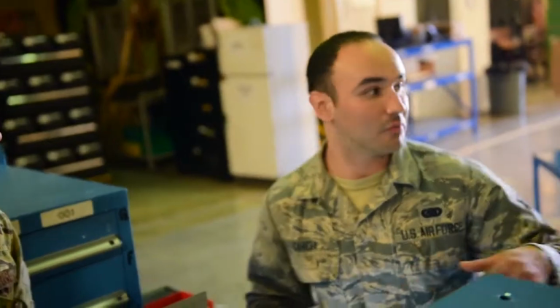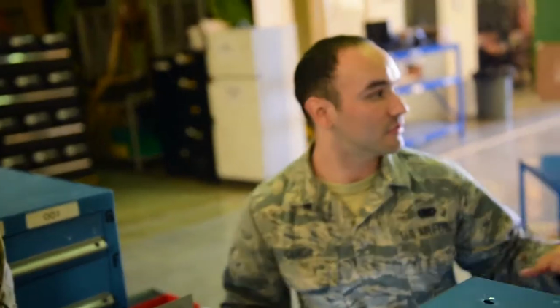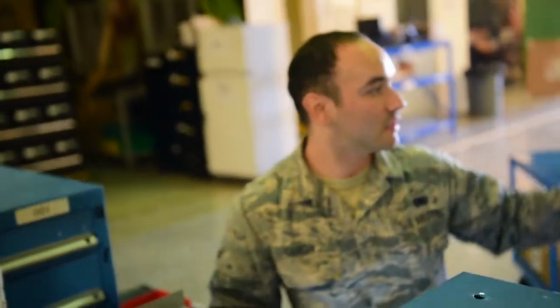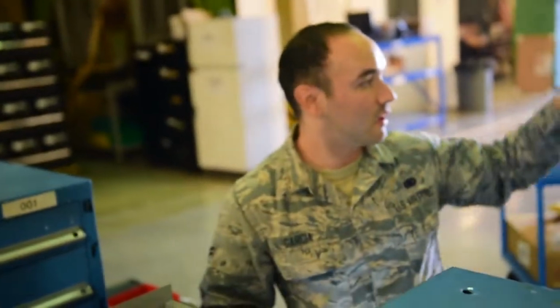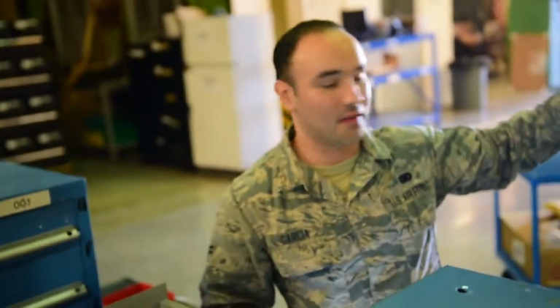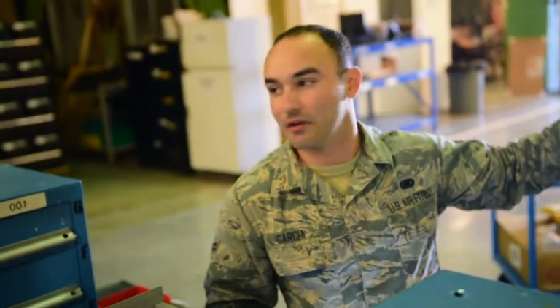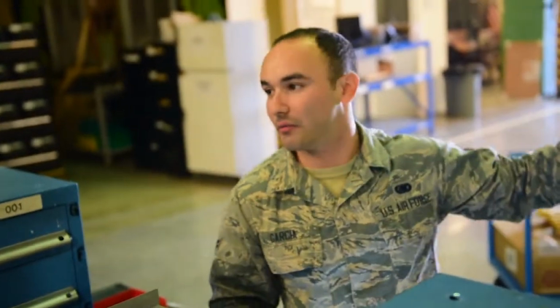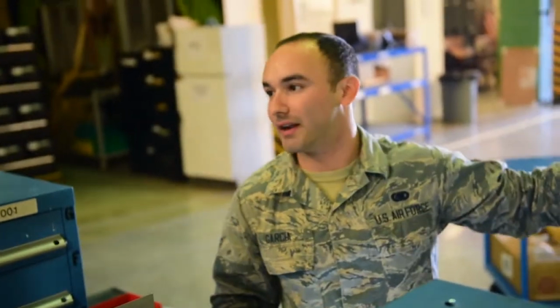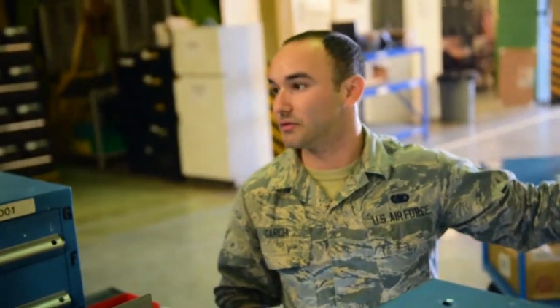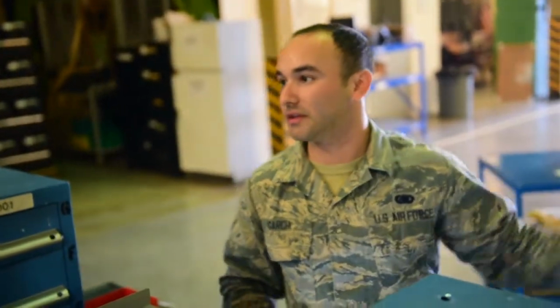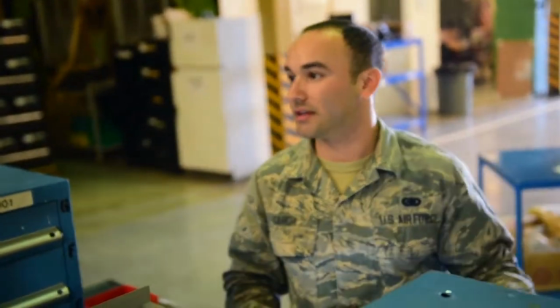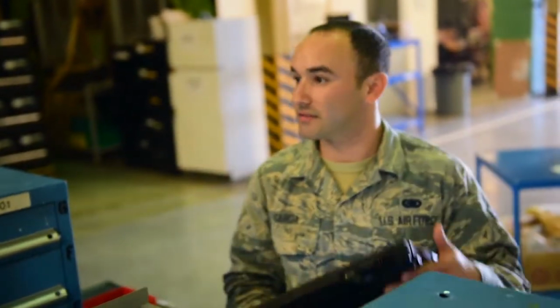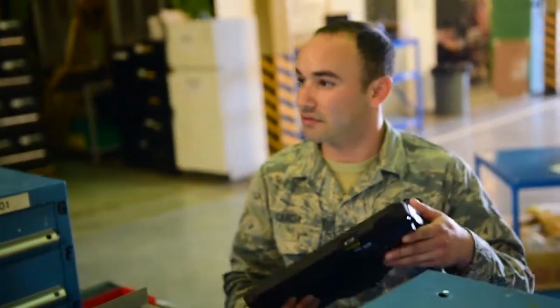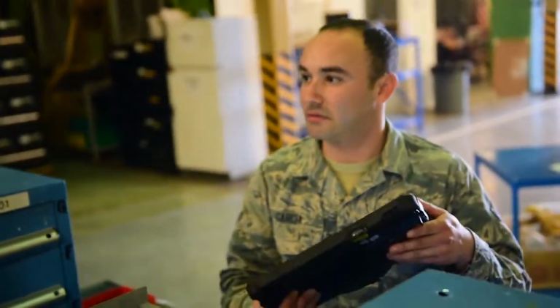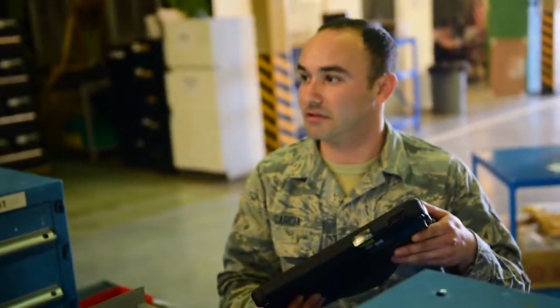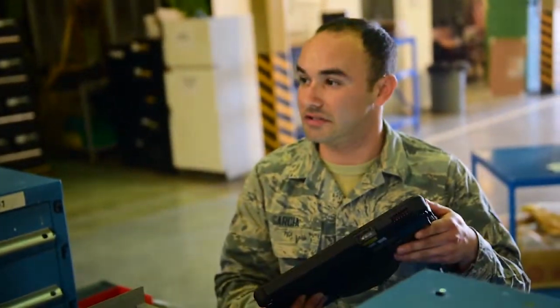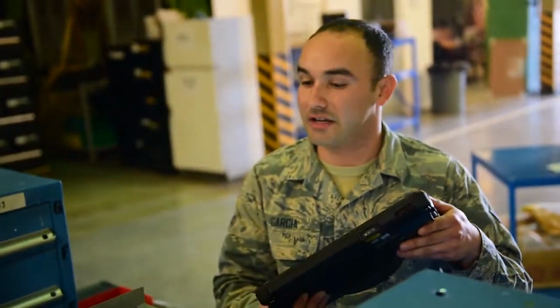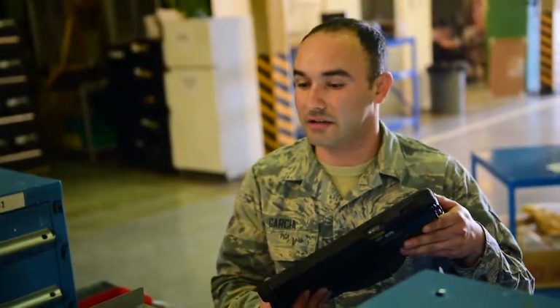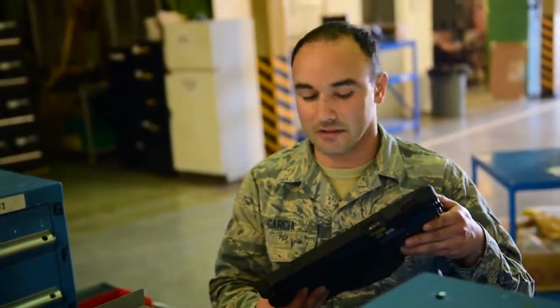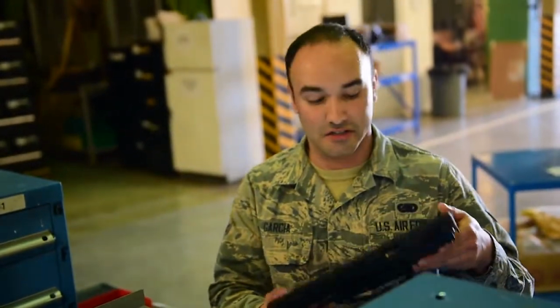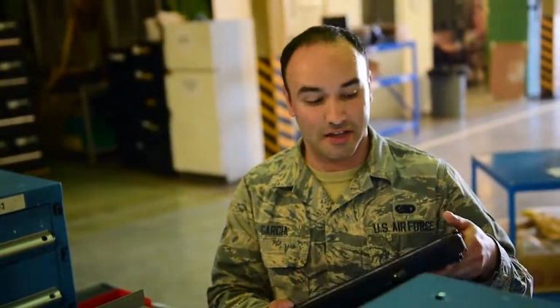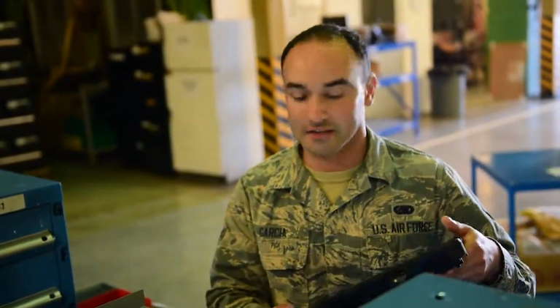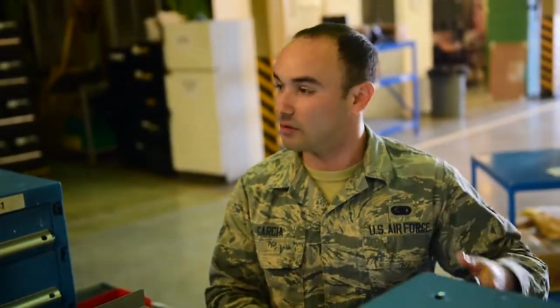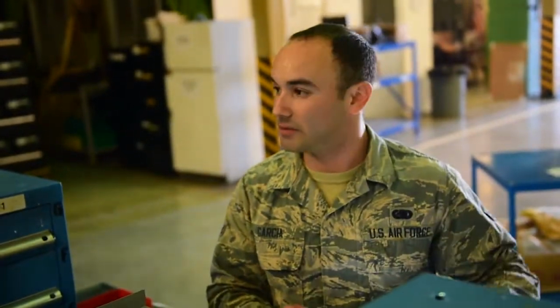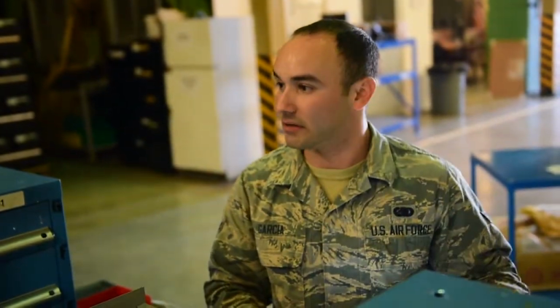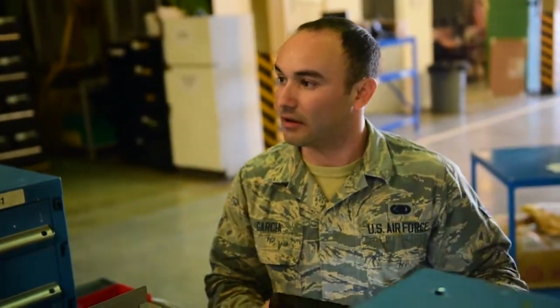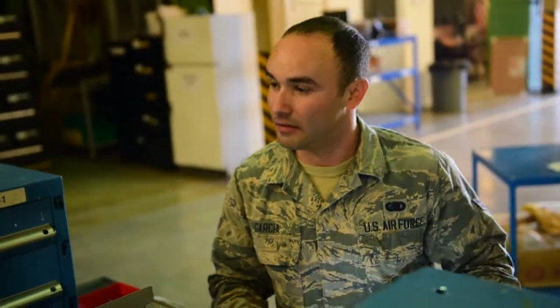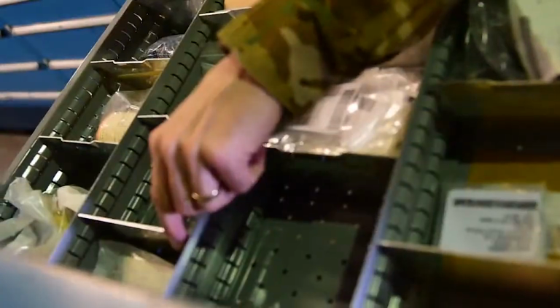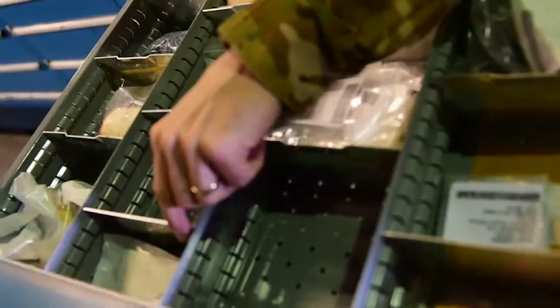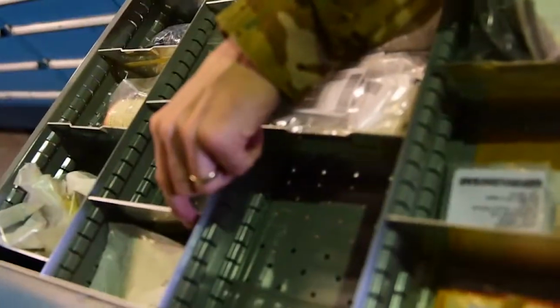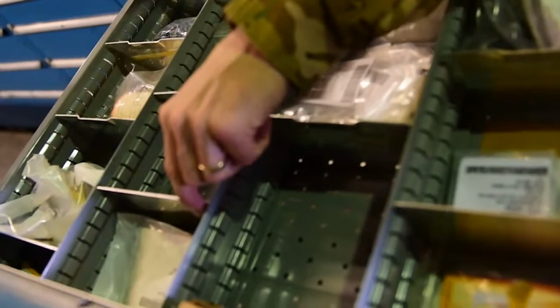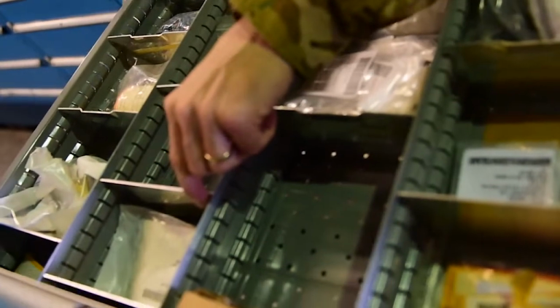My name is Christopher Garcia. The title is Aircraft Parts Through a Journeyman.